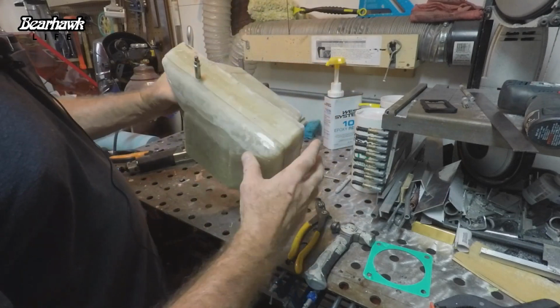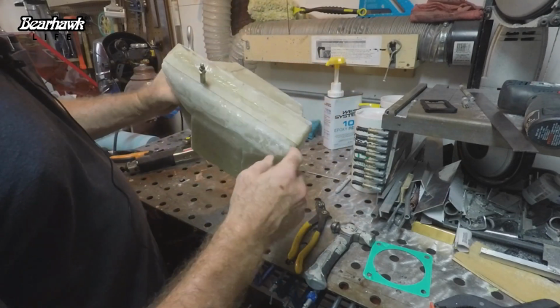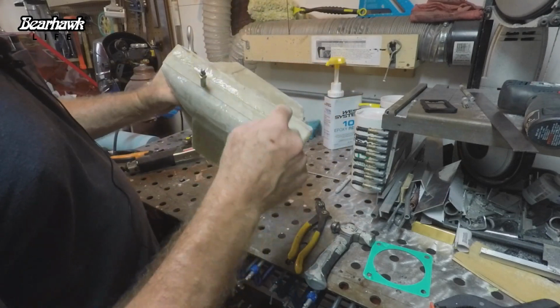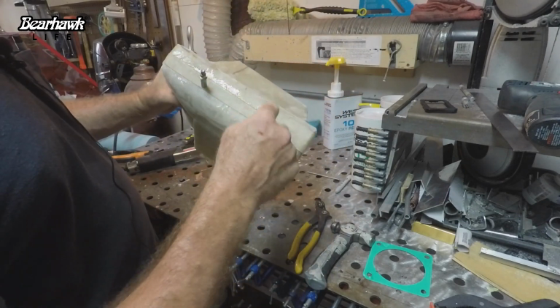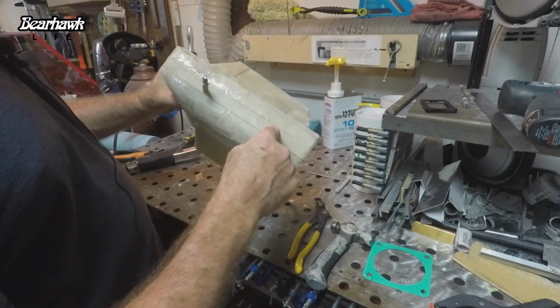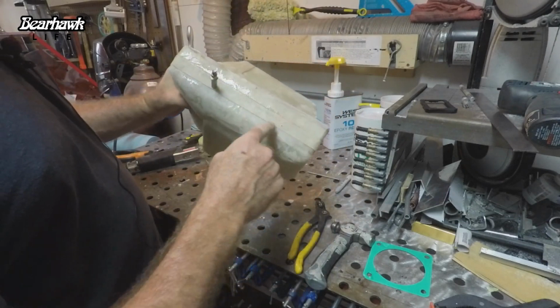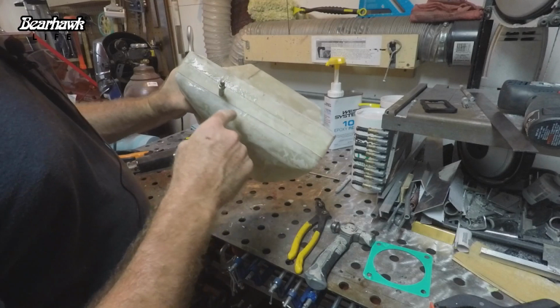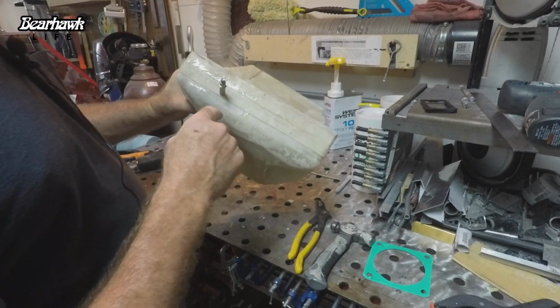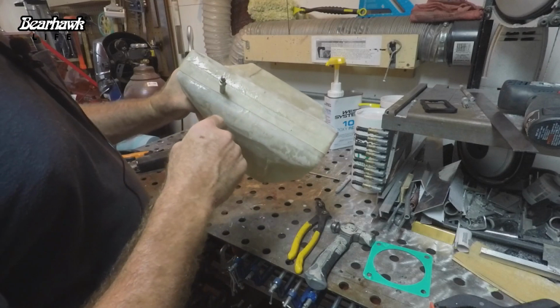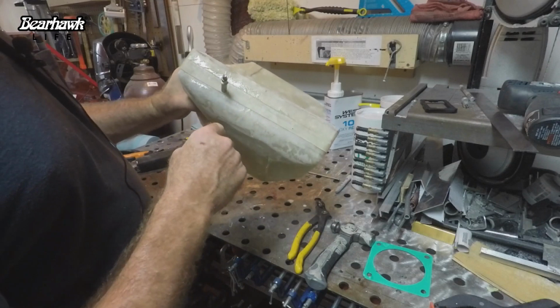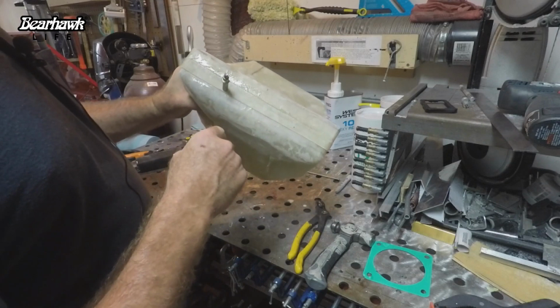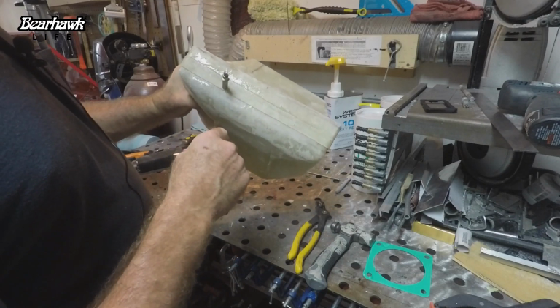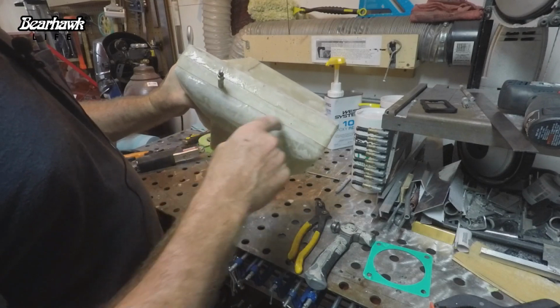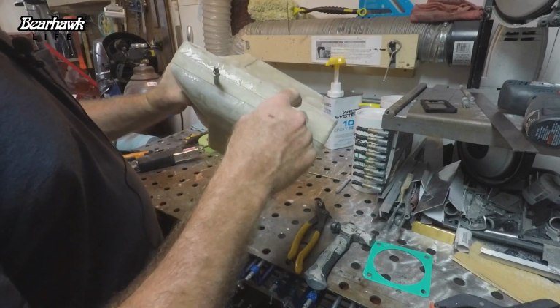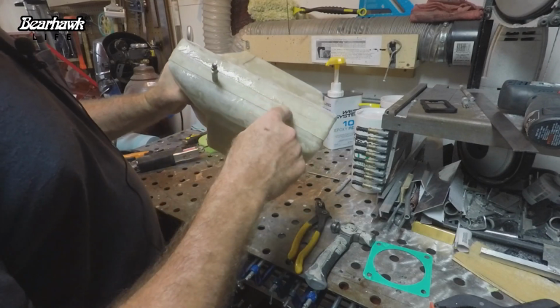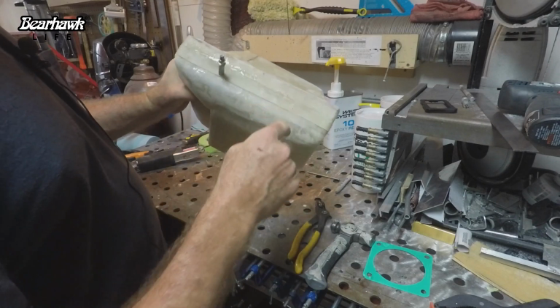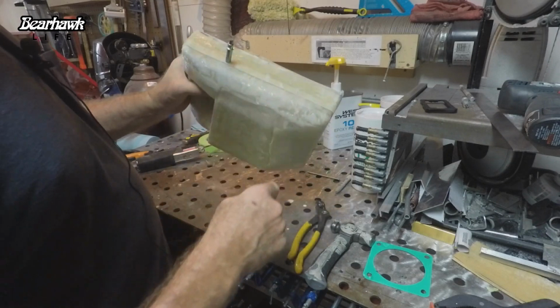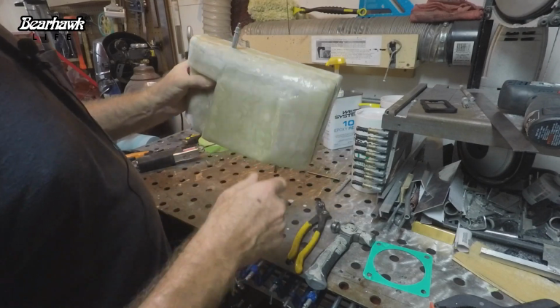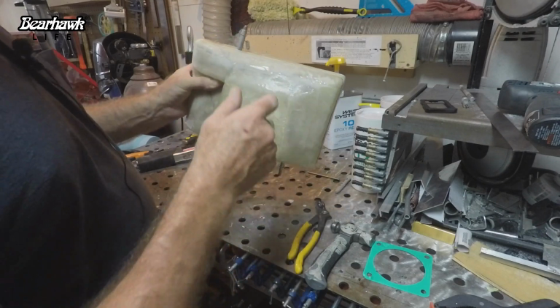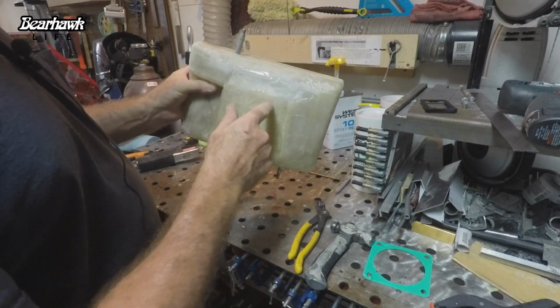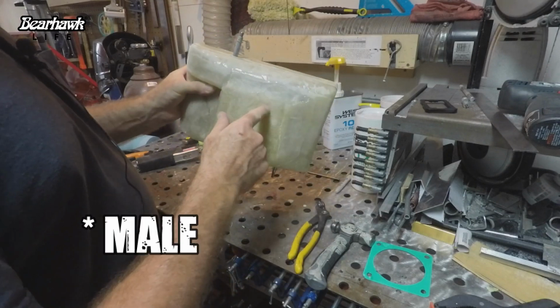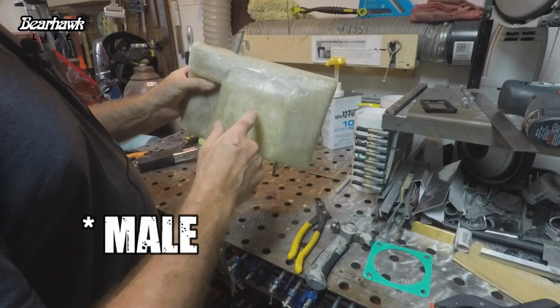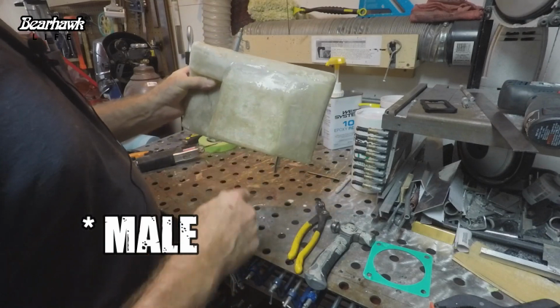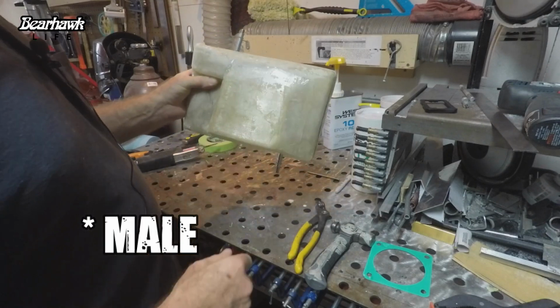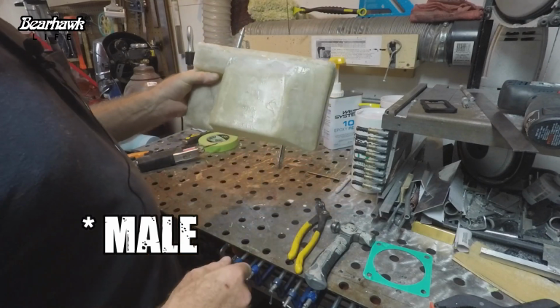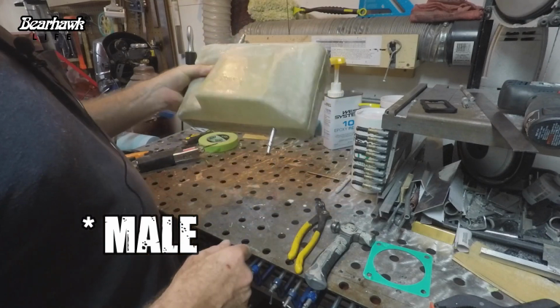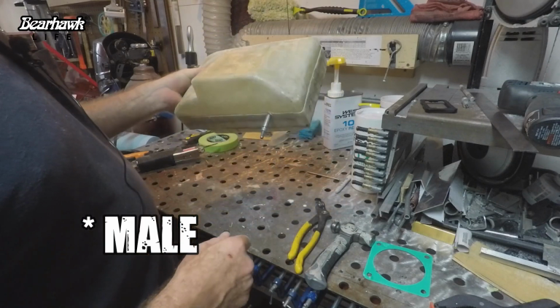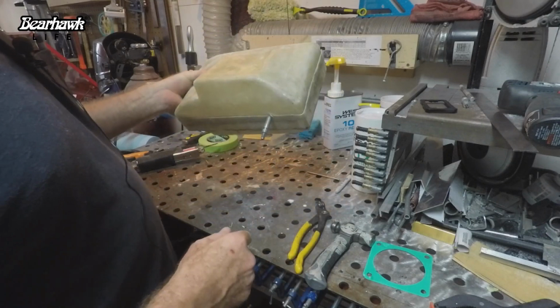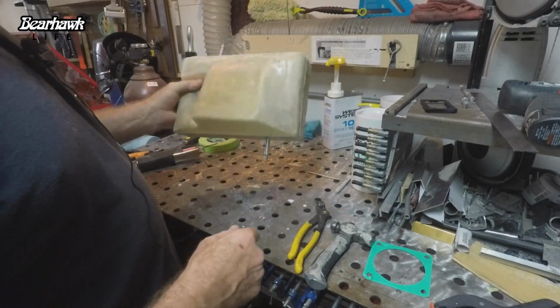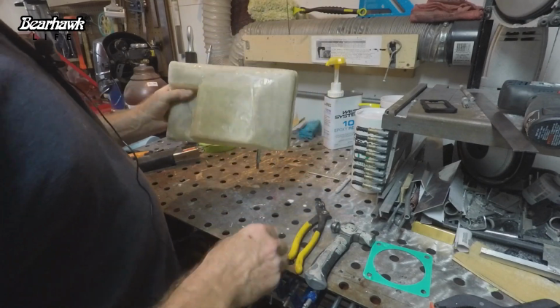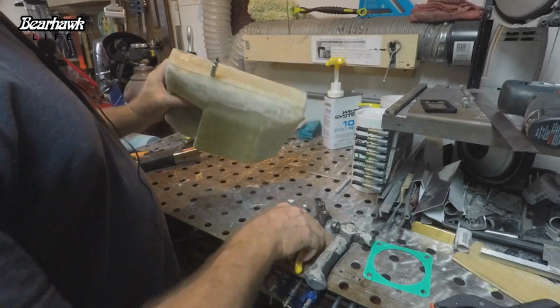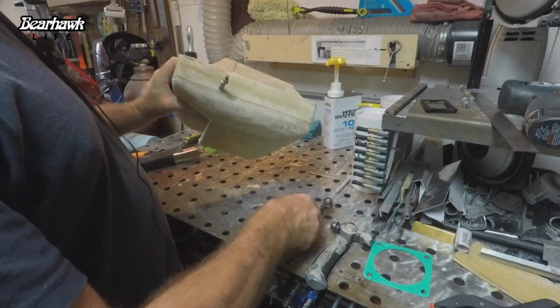We've got number six nut plates embedded on the female side of this box.